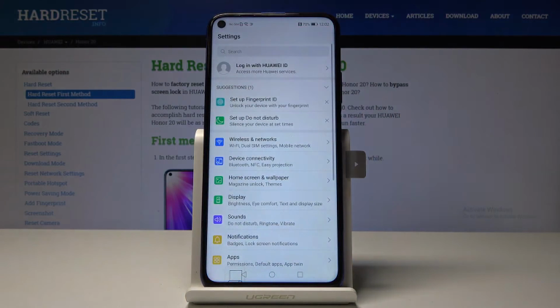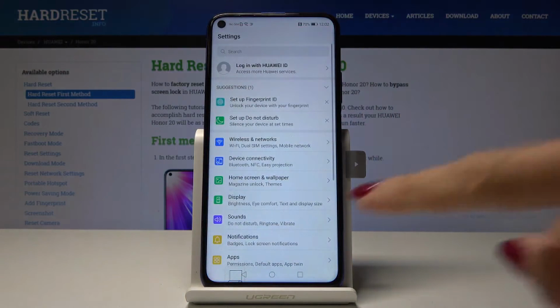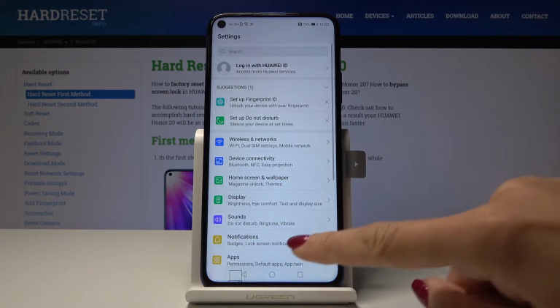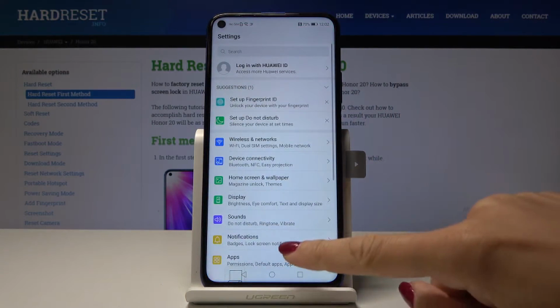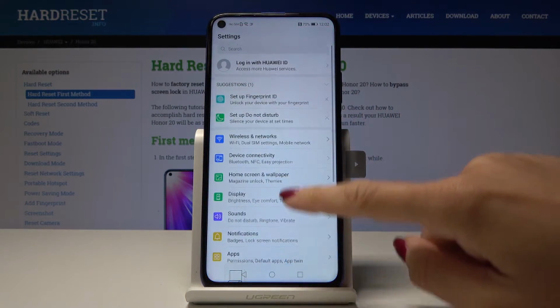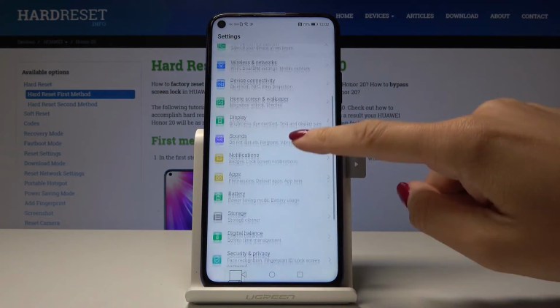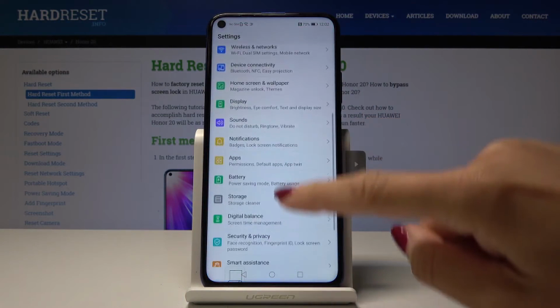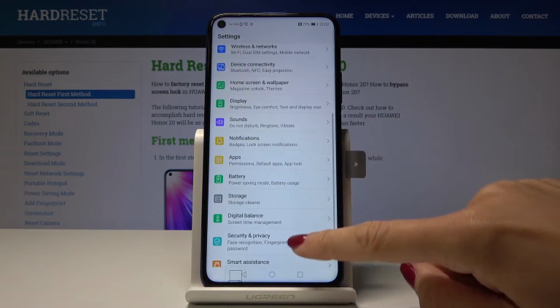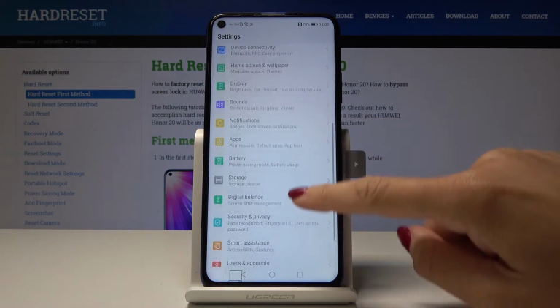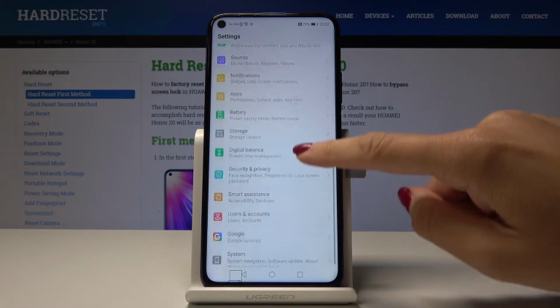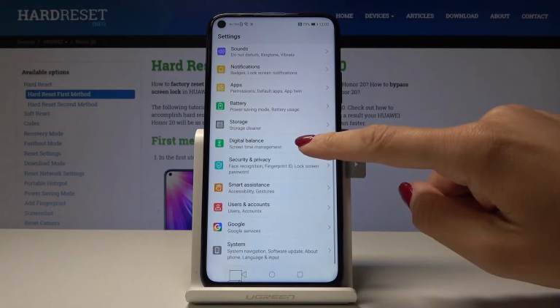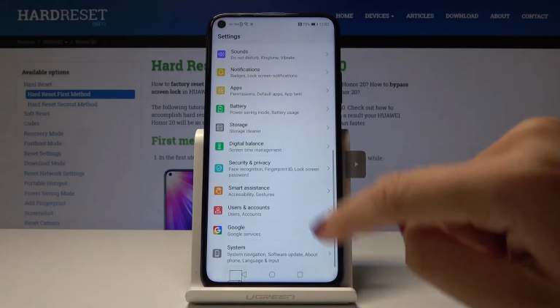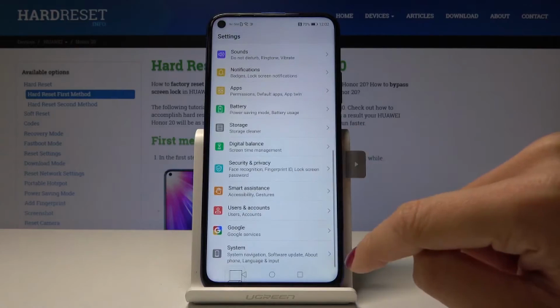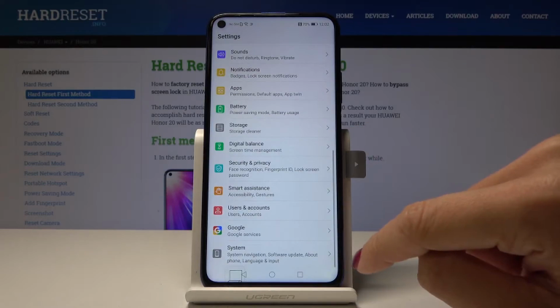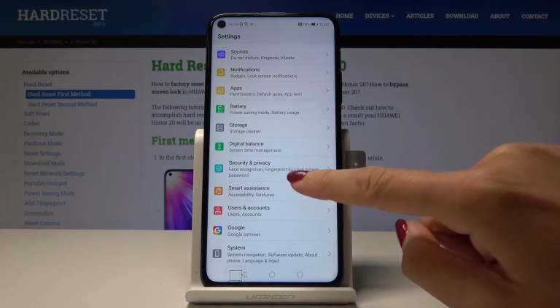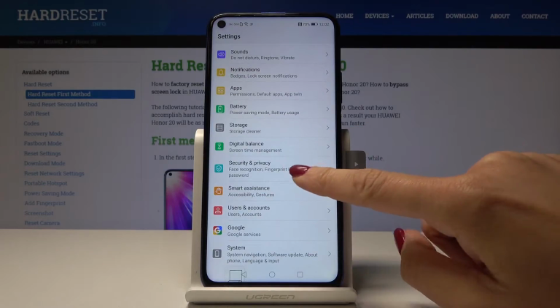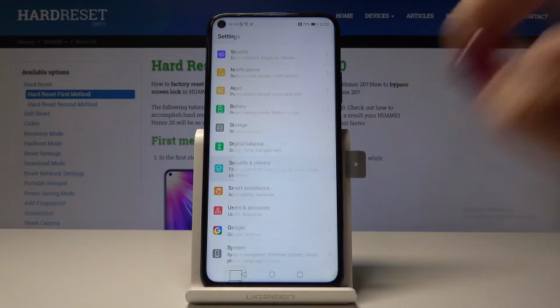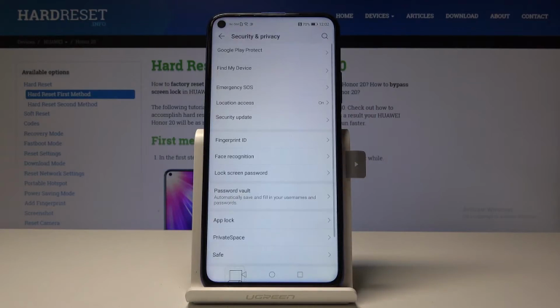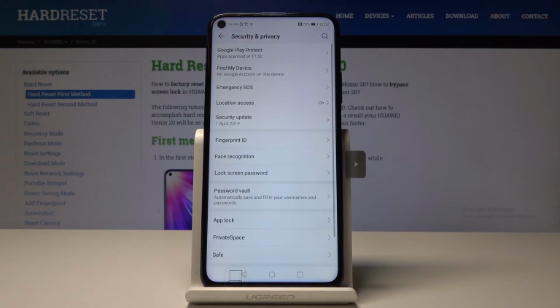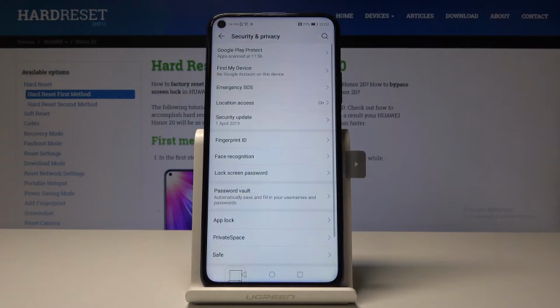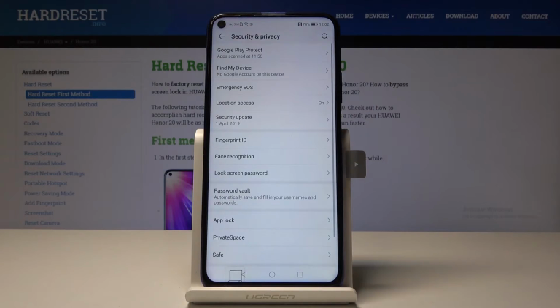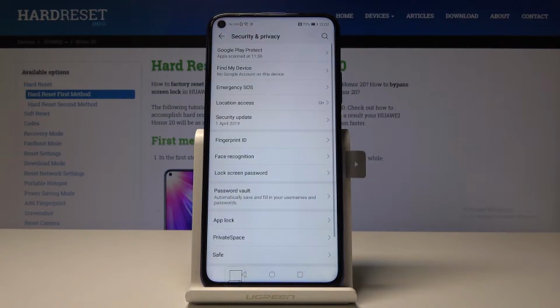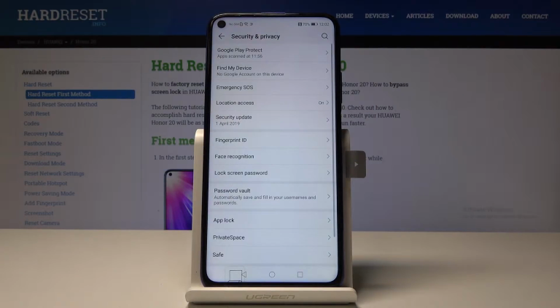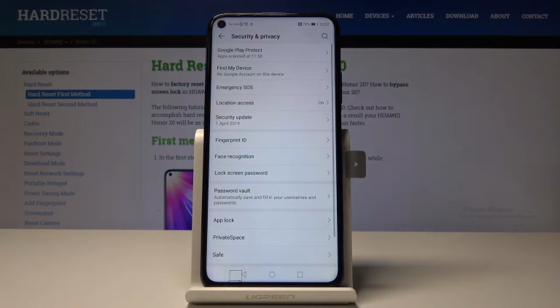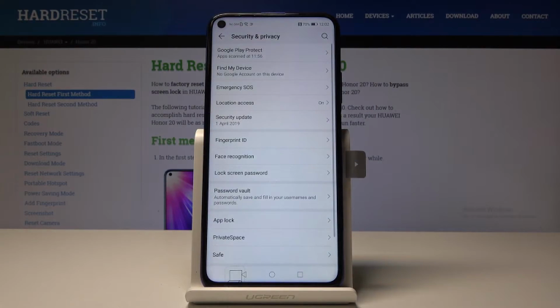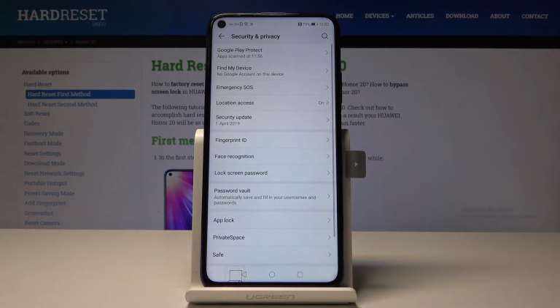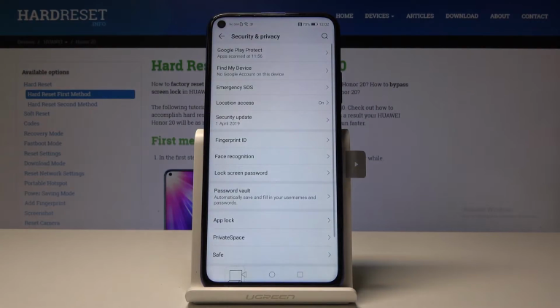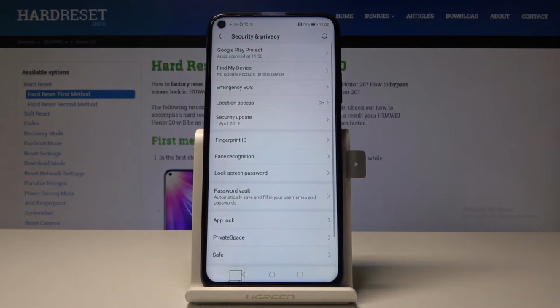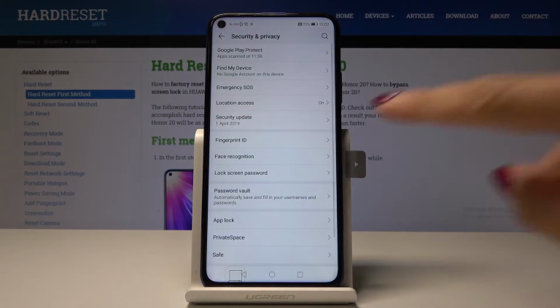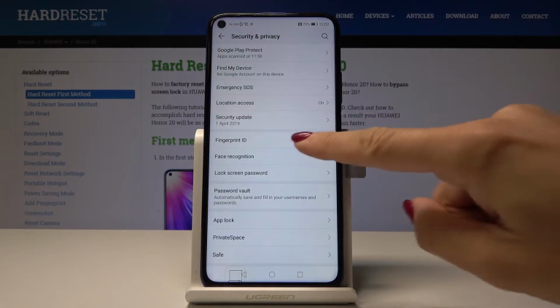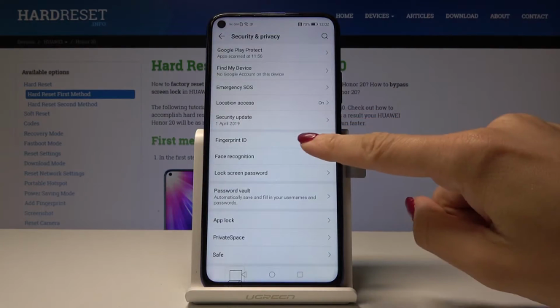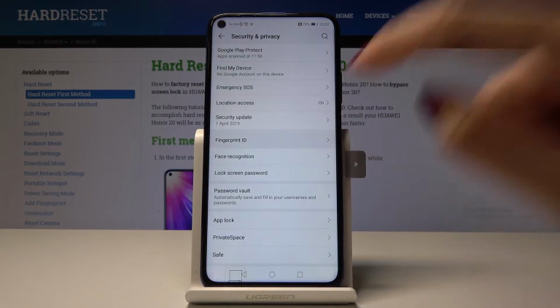Then scroll down, find and select Security and Privacy, and now go to Fingerprint ID.